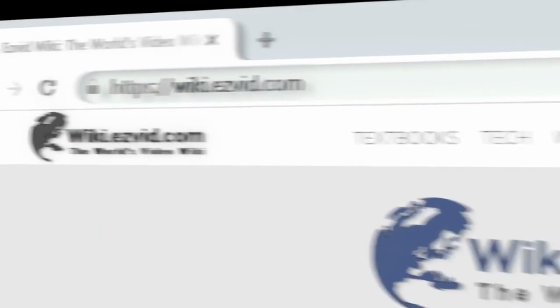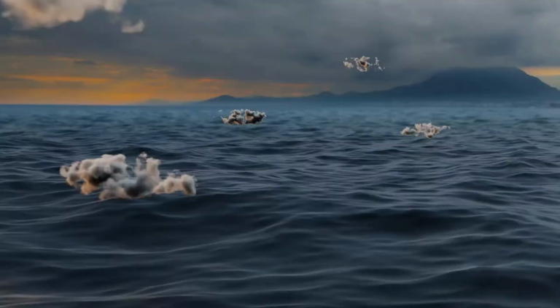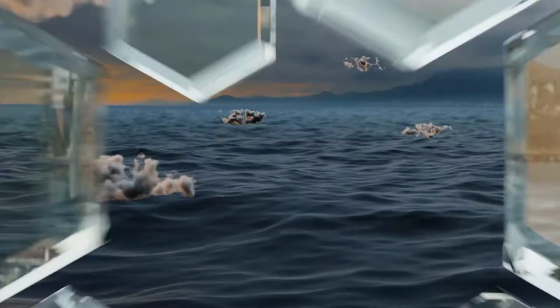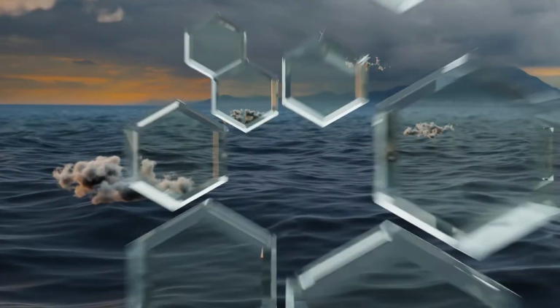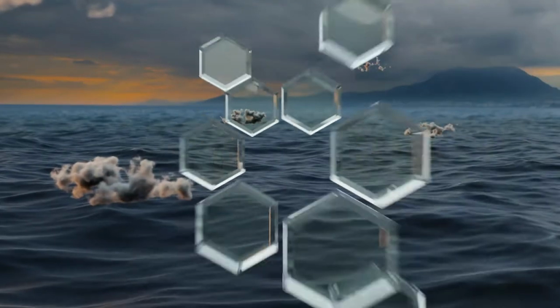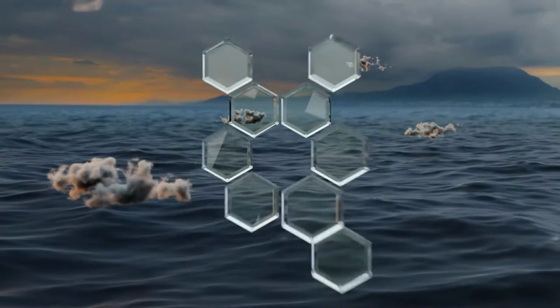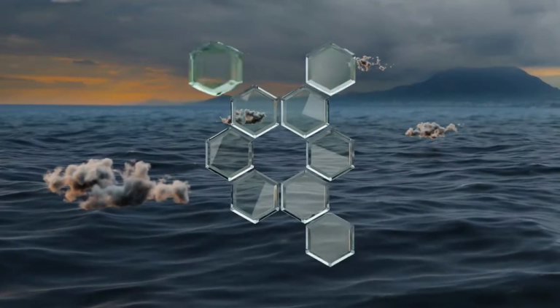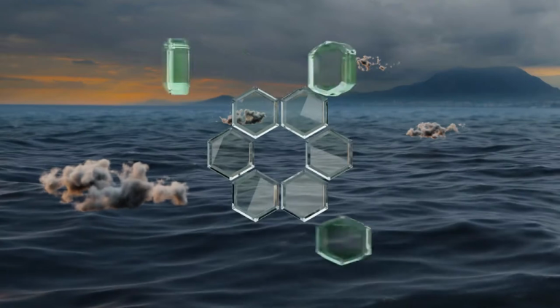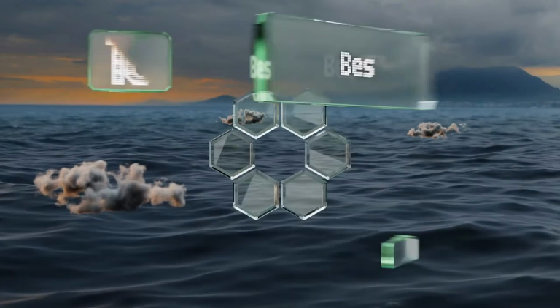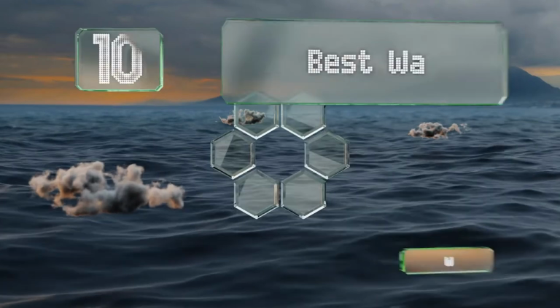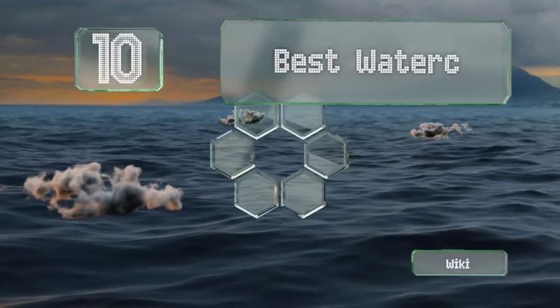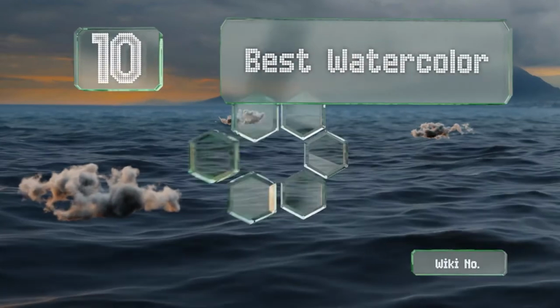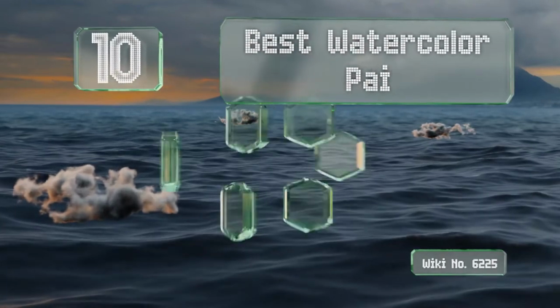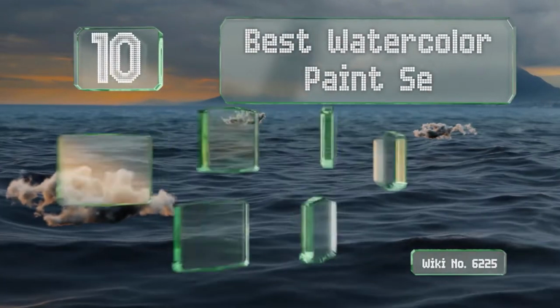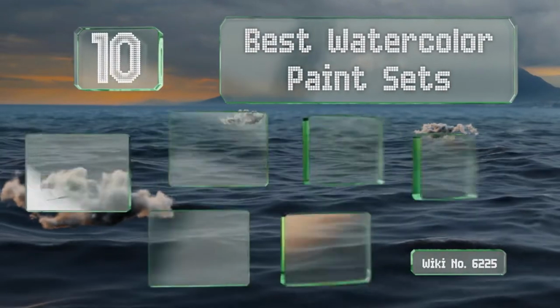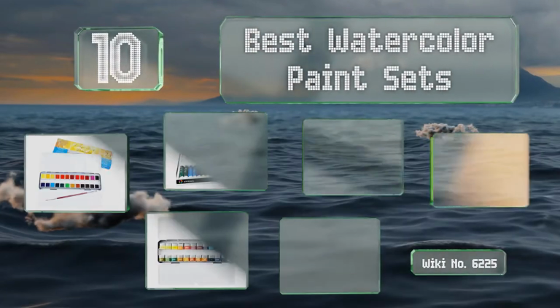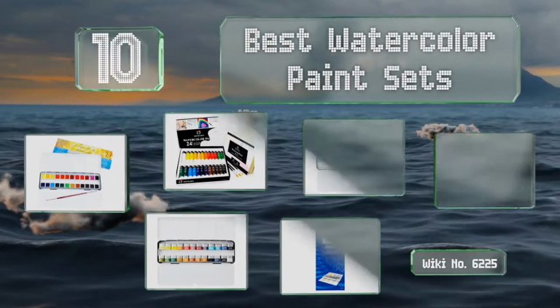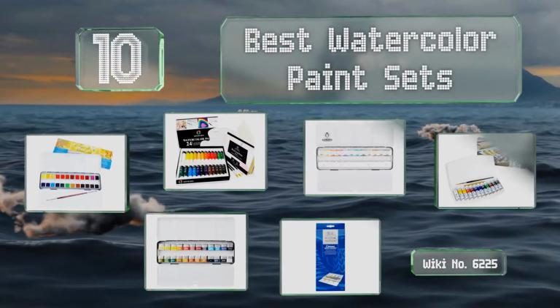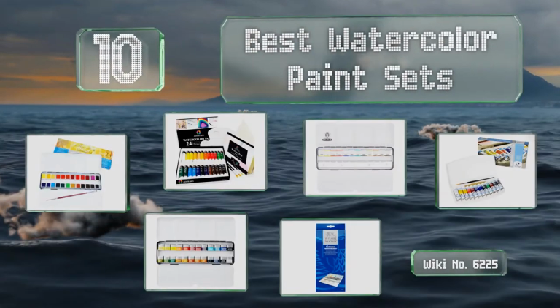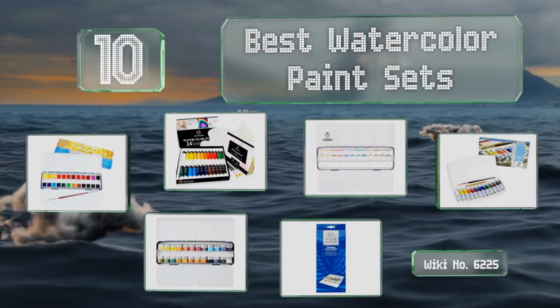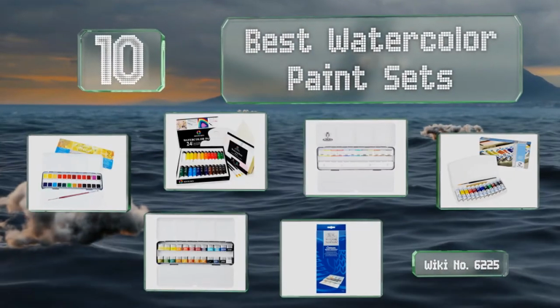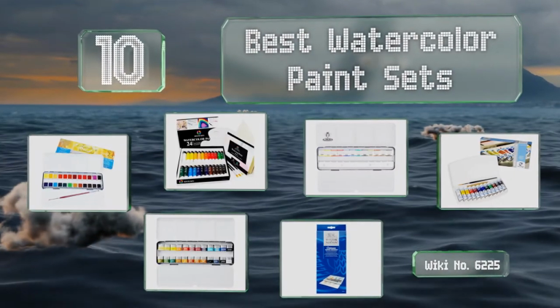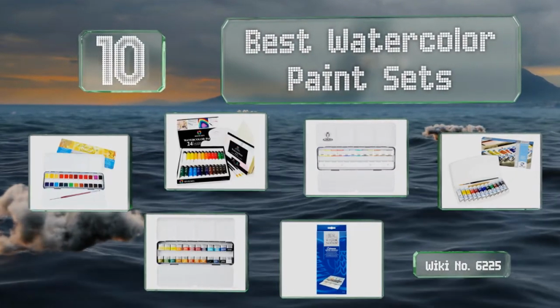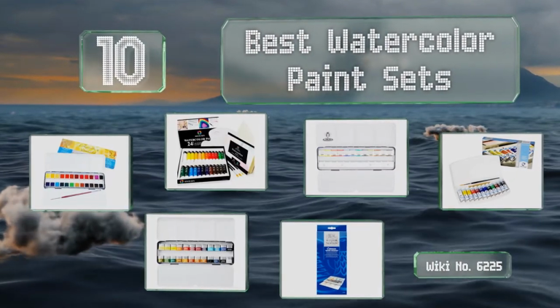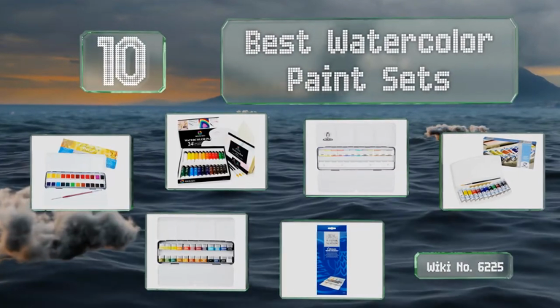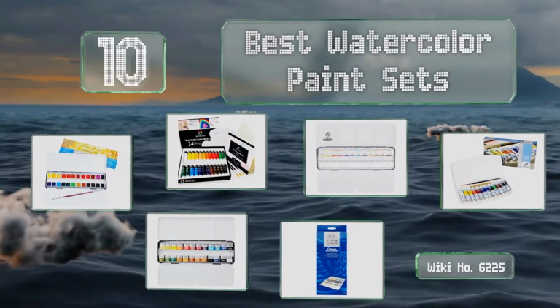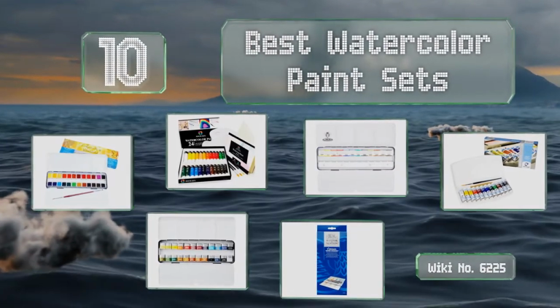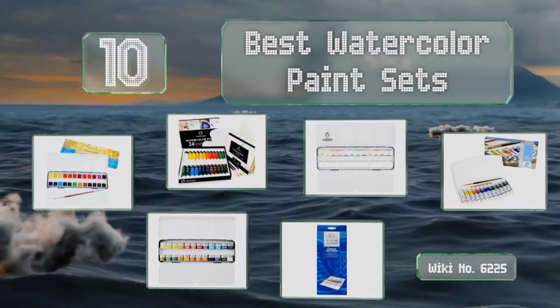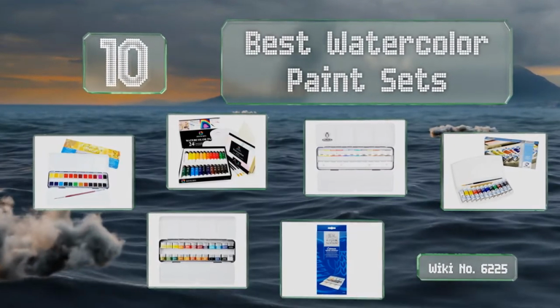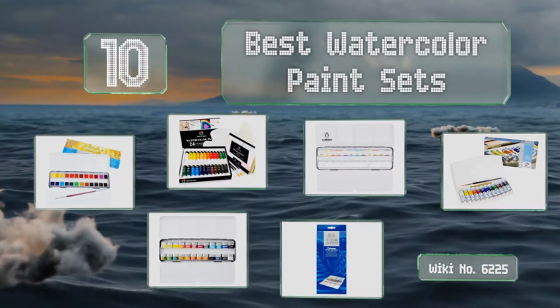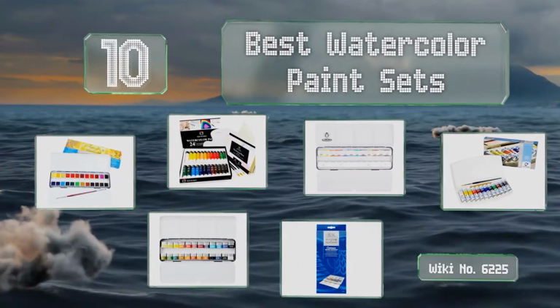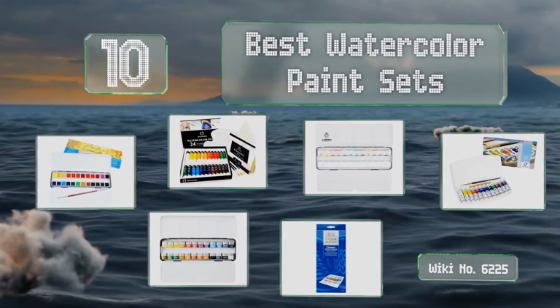EasyVid presents the 10 best watercolor paint sets. Let's get started with the list.